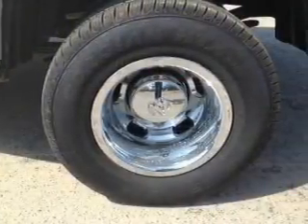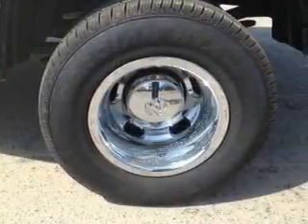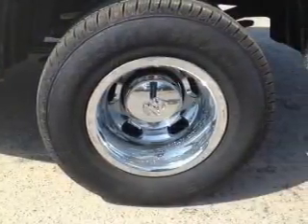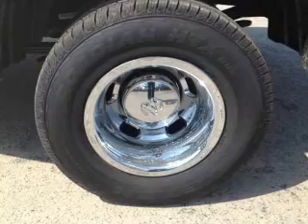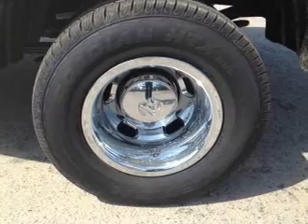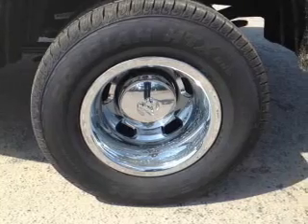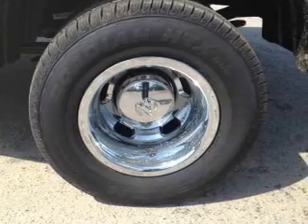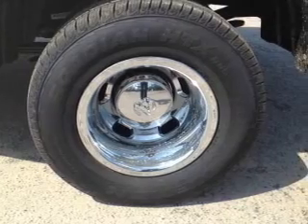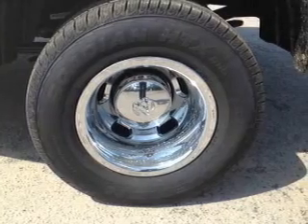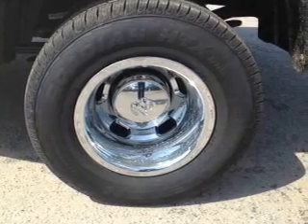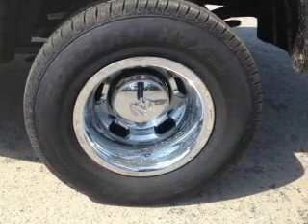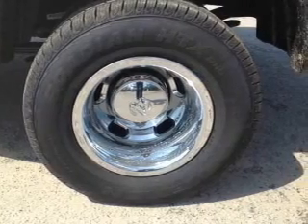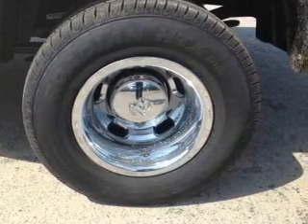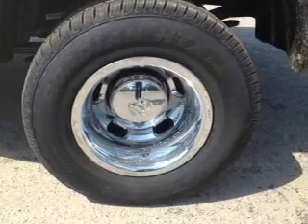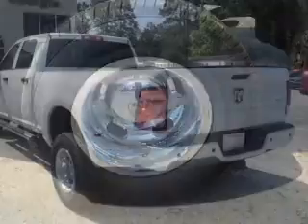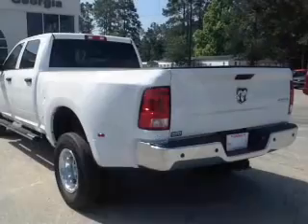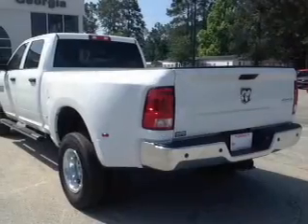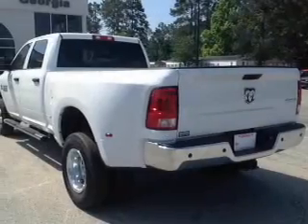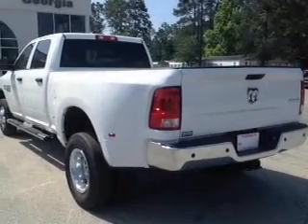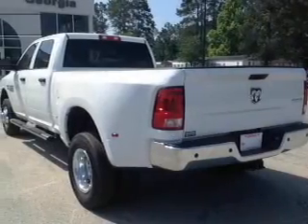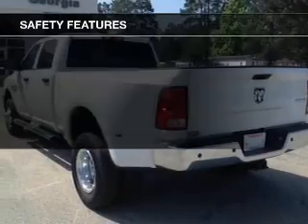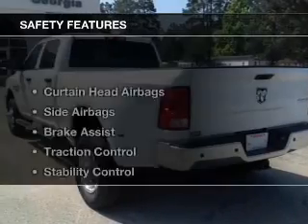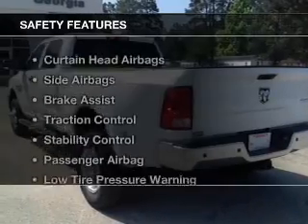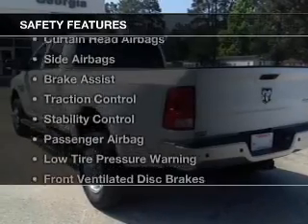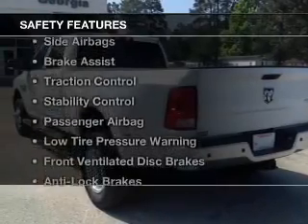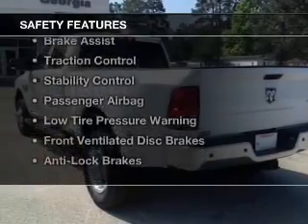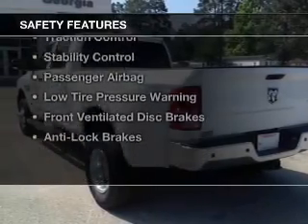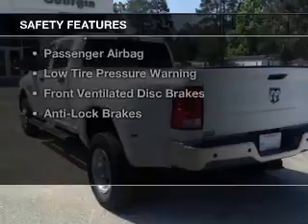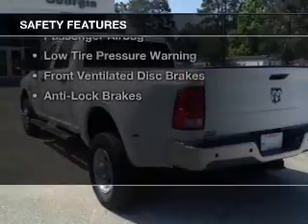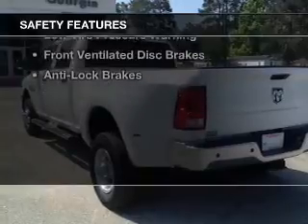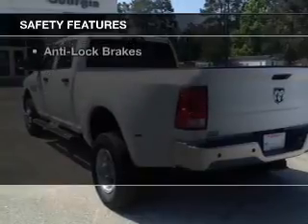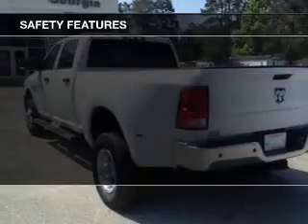Additional features include air conditioning, power door locks, power windows, and power steering.